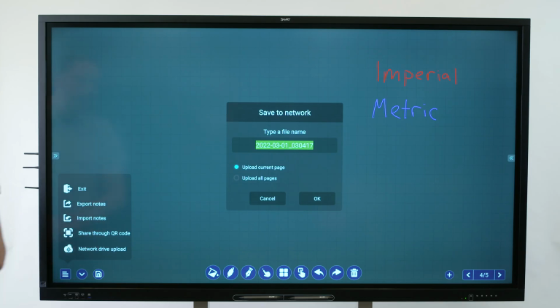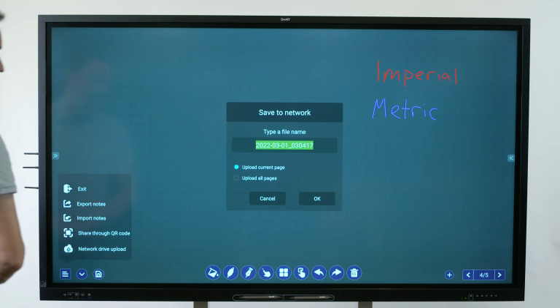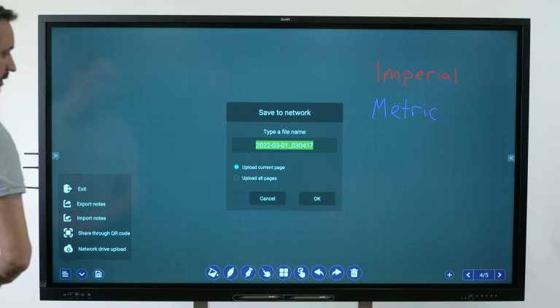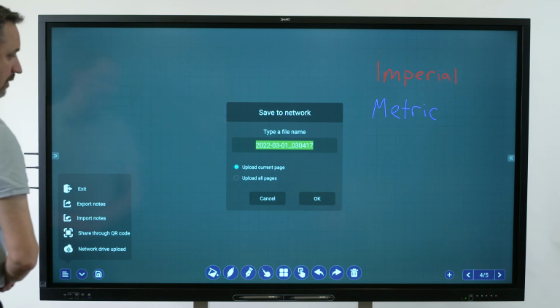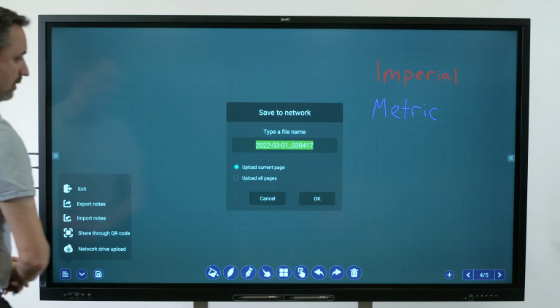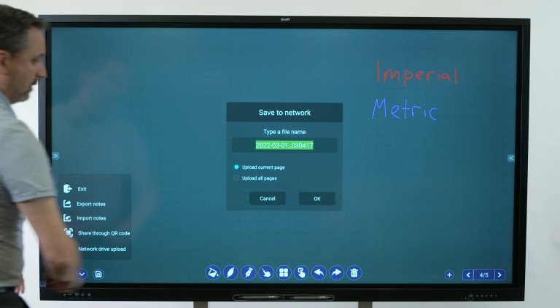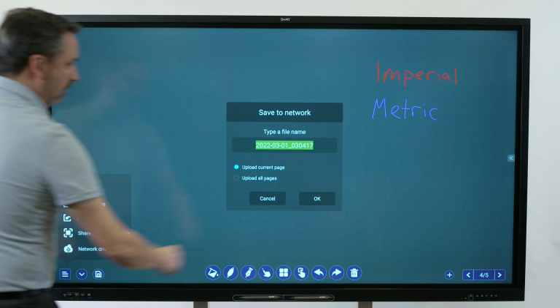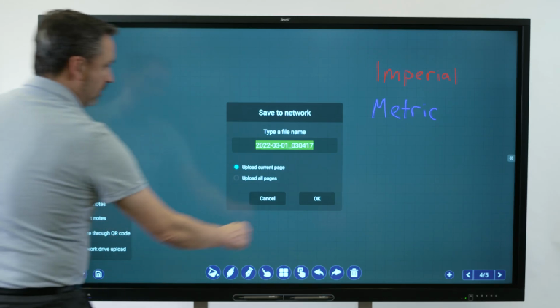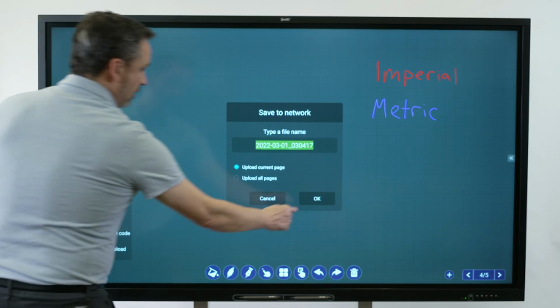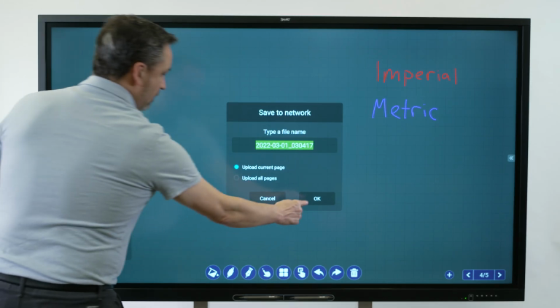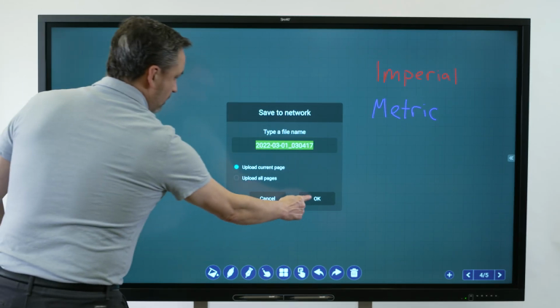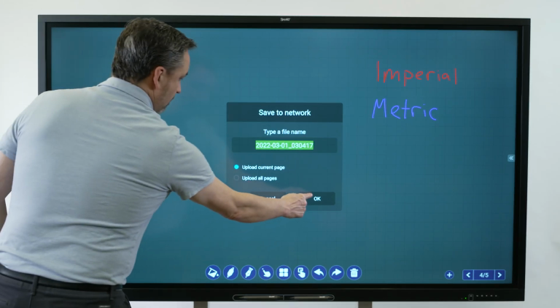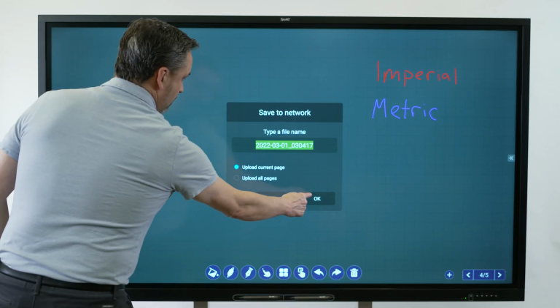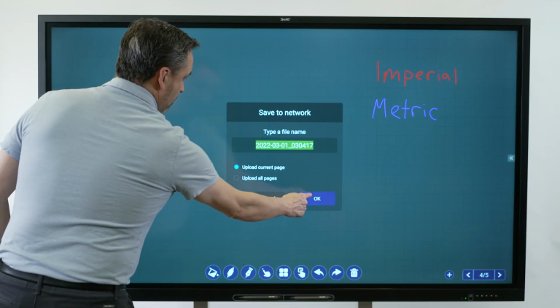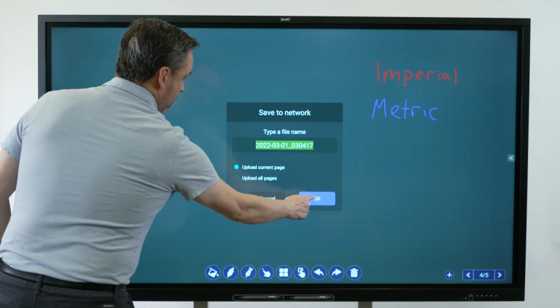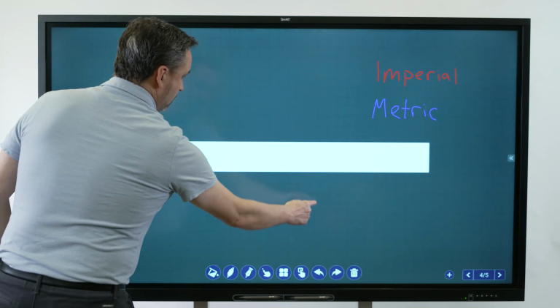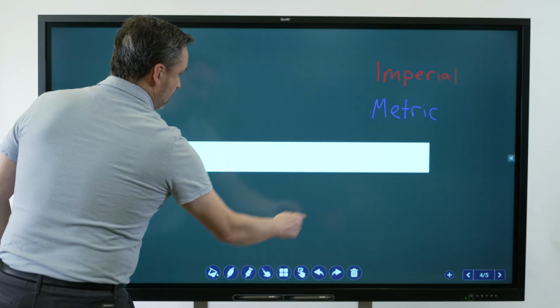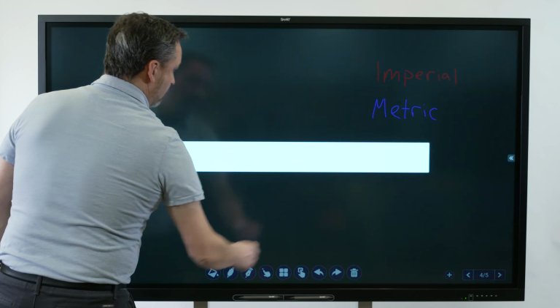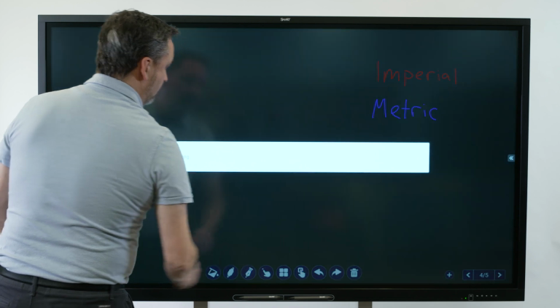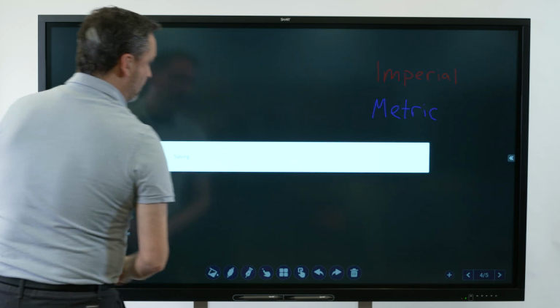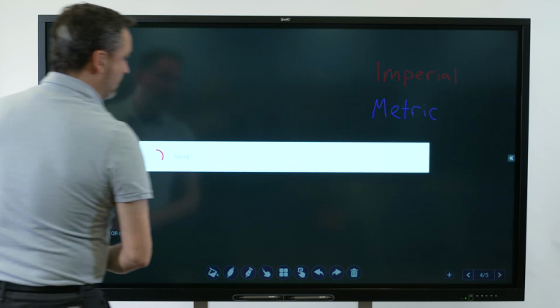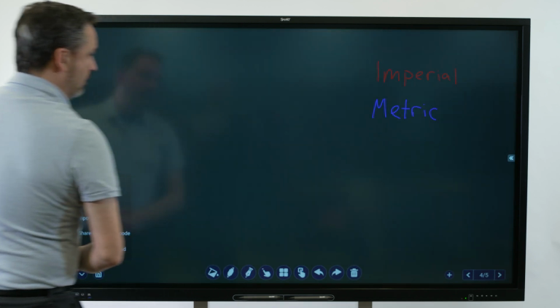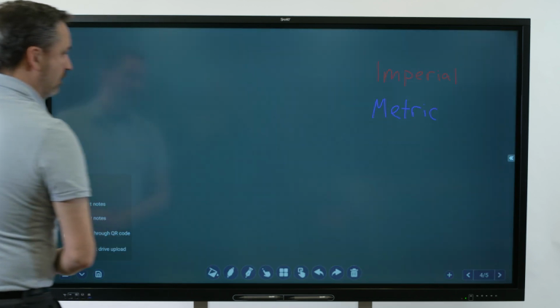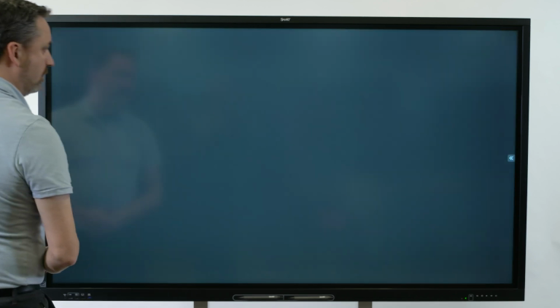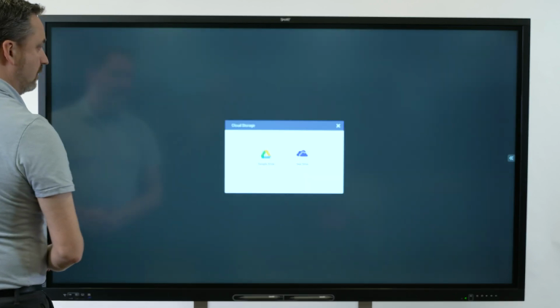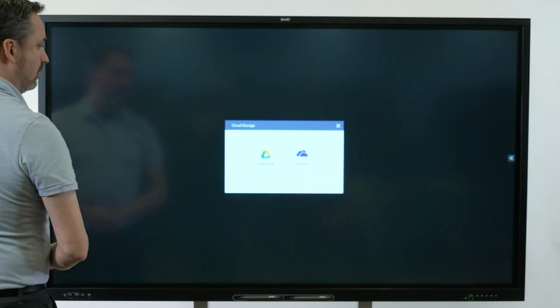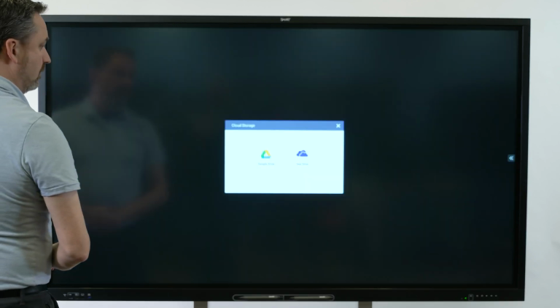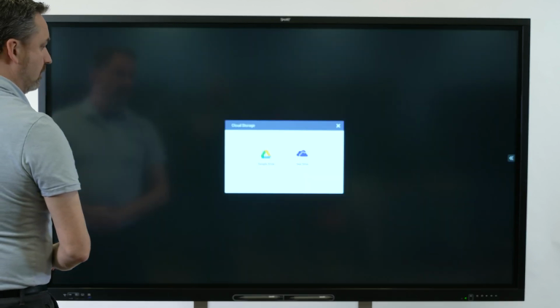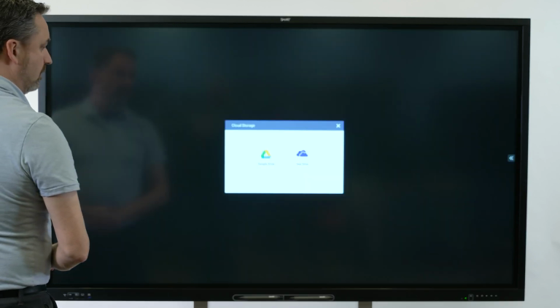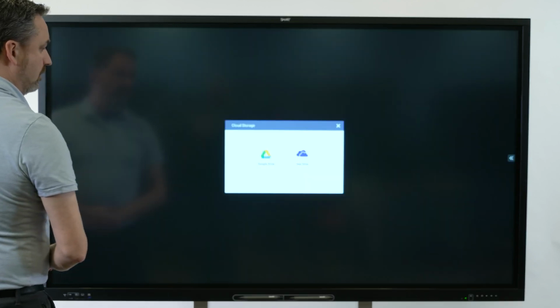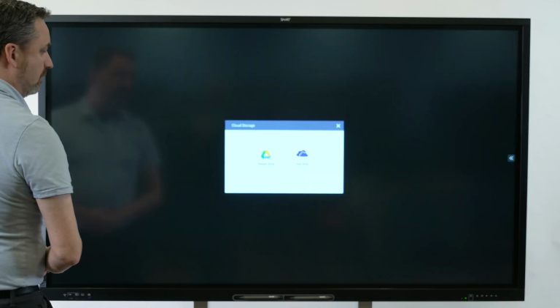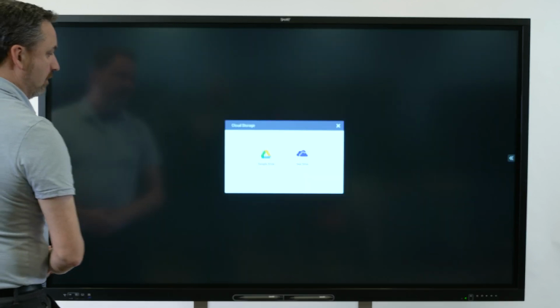Additionally, tapping the Plus button here will add a cloud account to the list of cloud accounts registered.